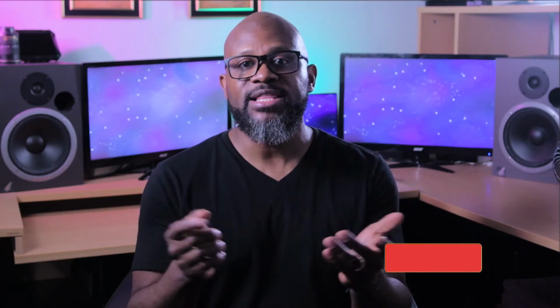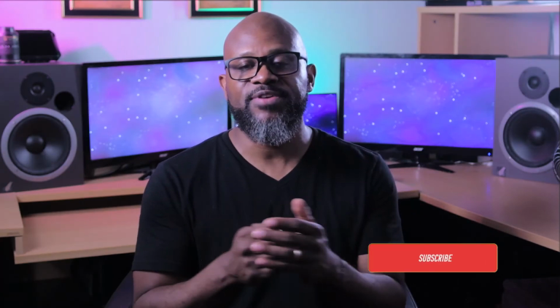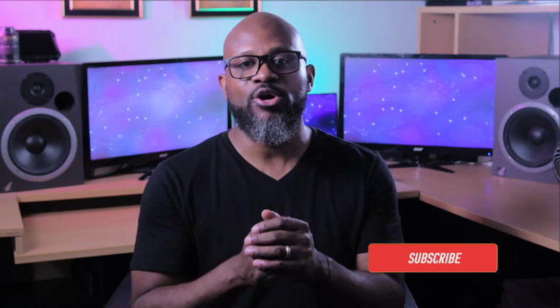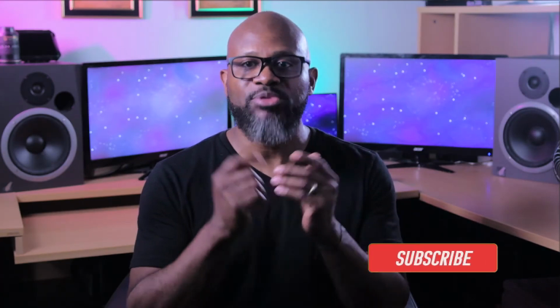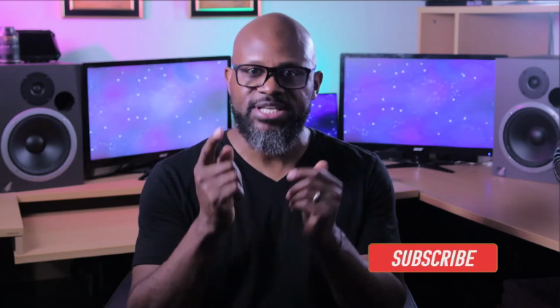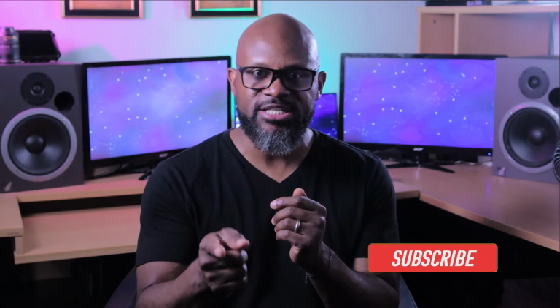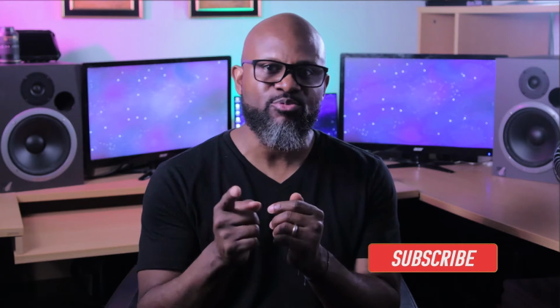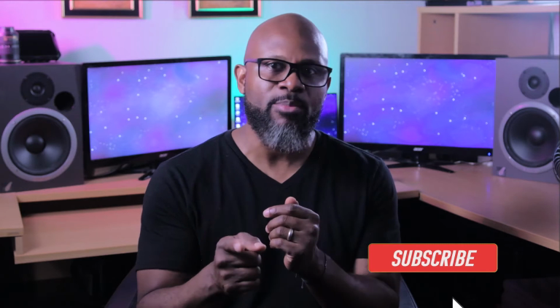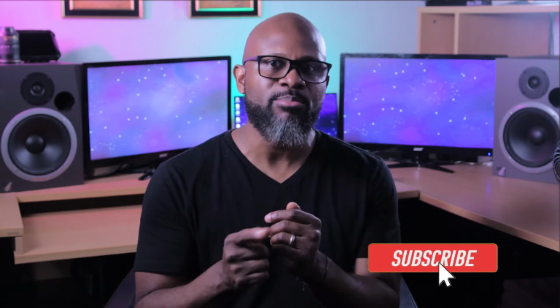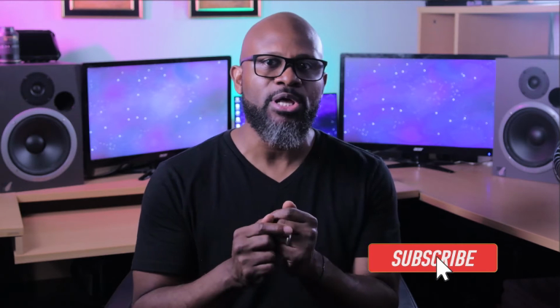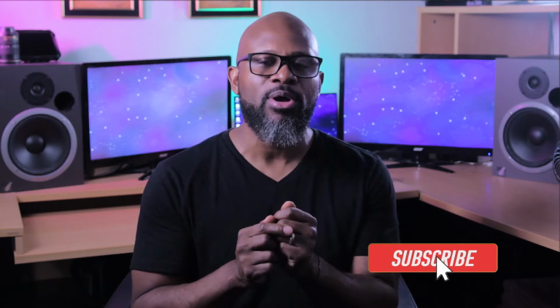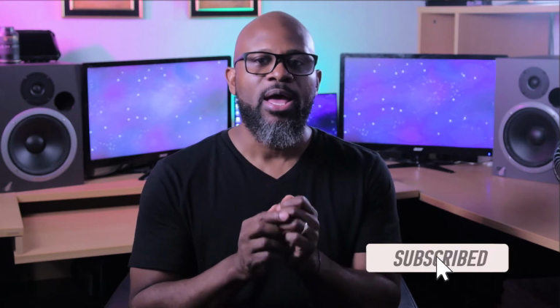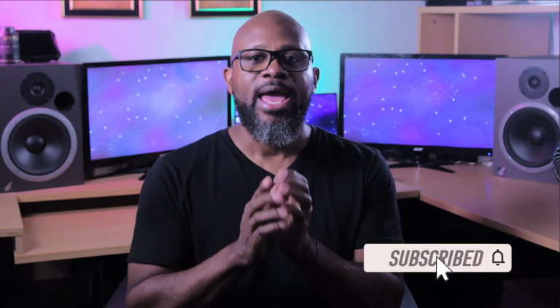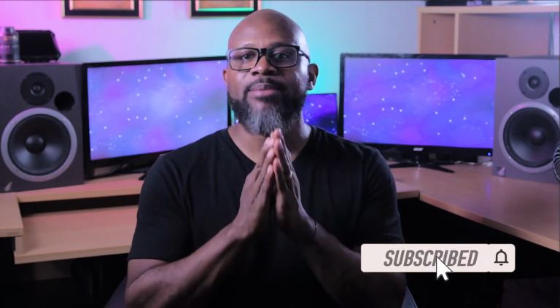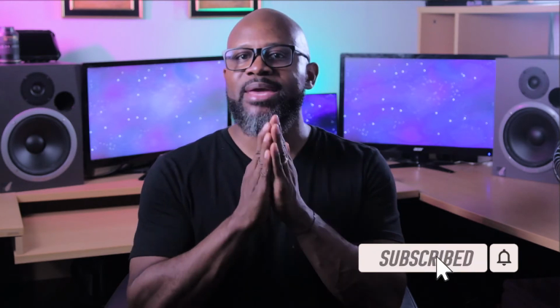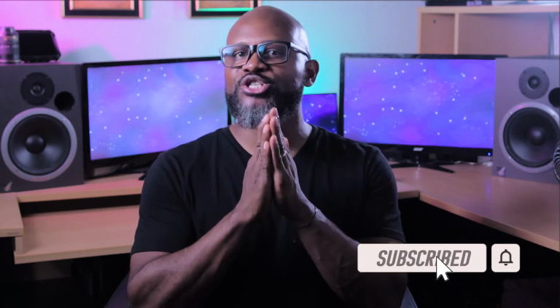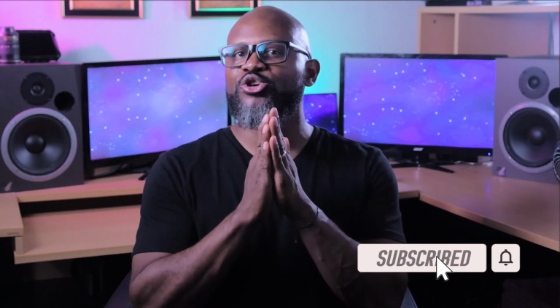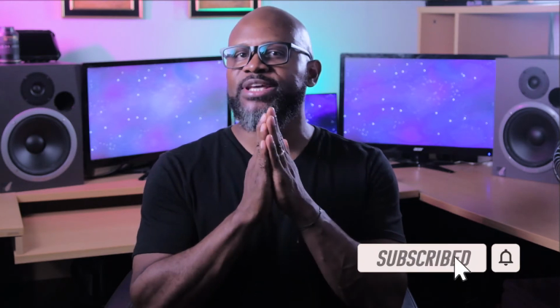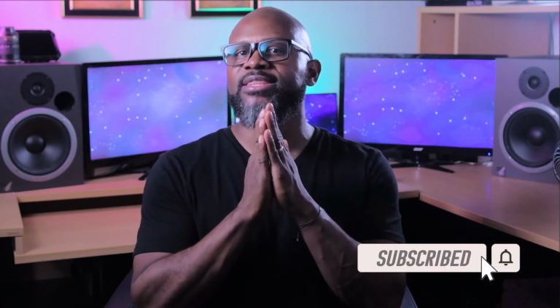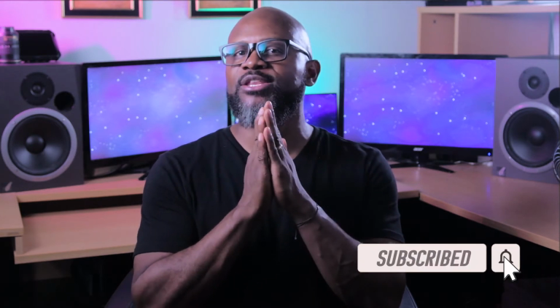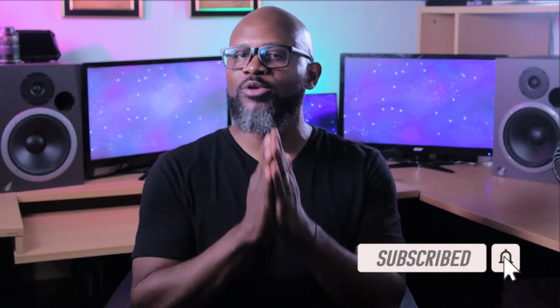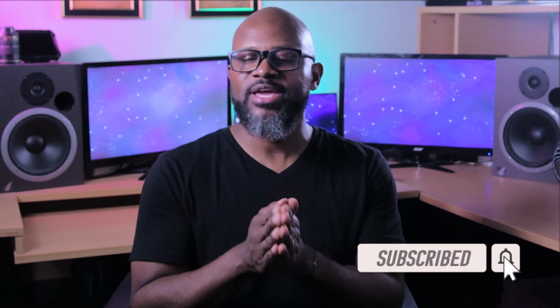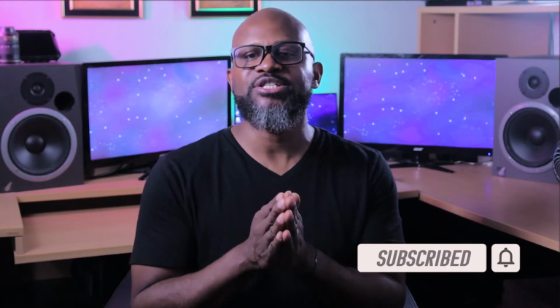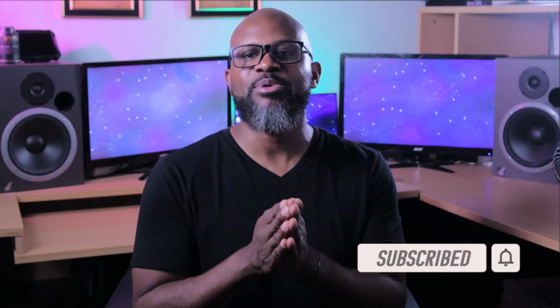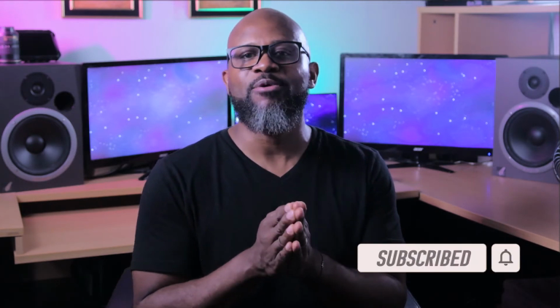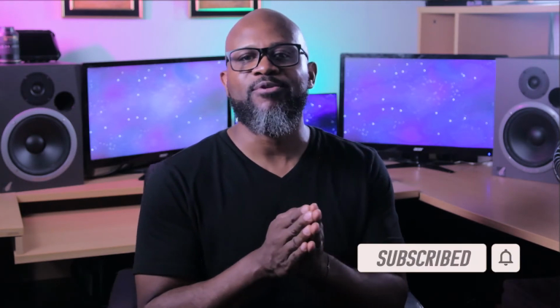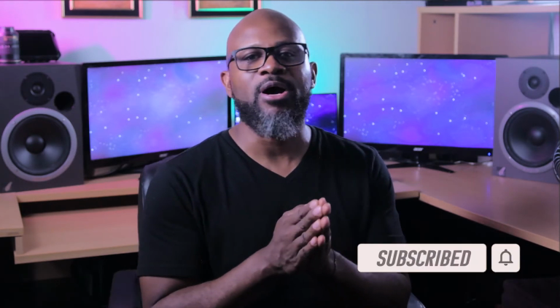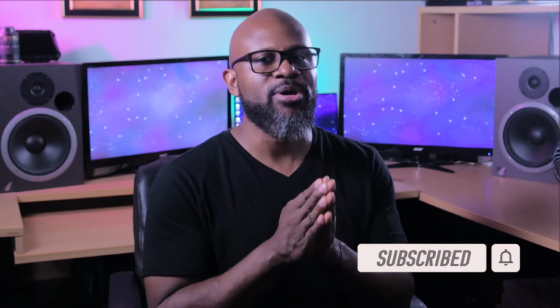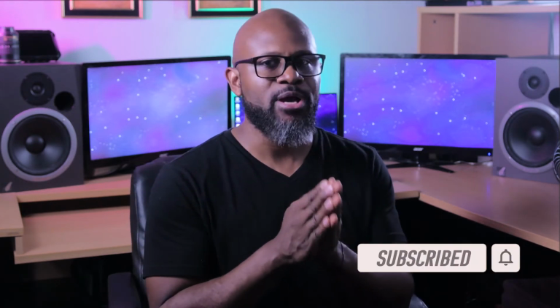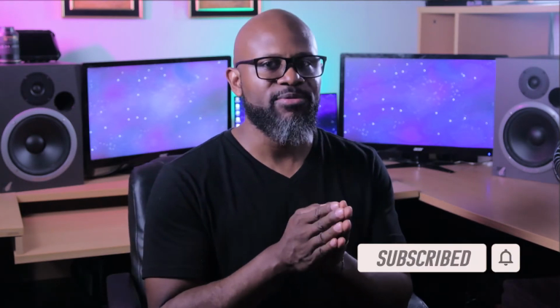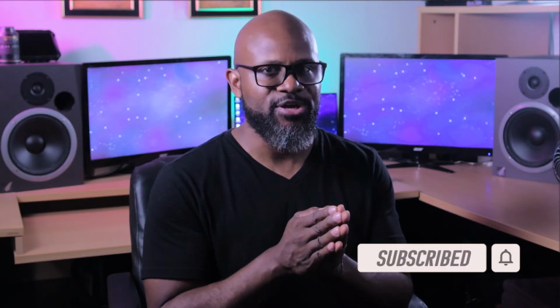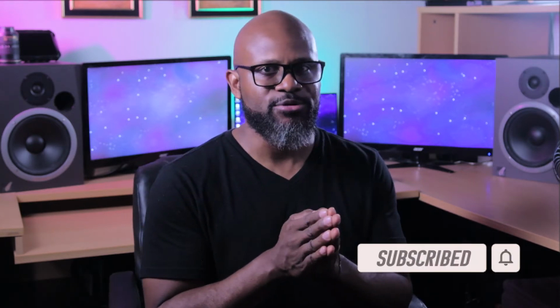If you like this video, please hit the subscribe button below and make sure to hit the notifications bell for upcoming videos.